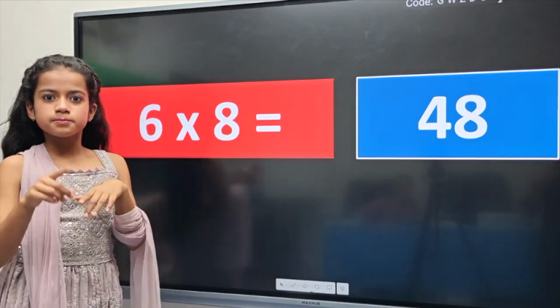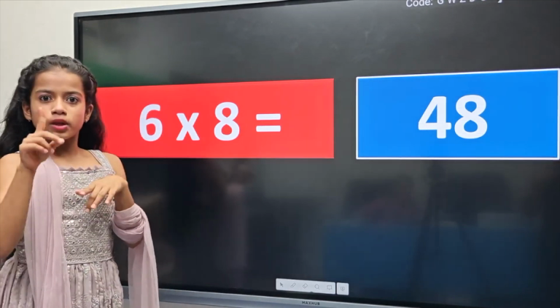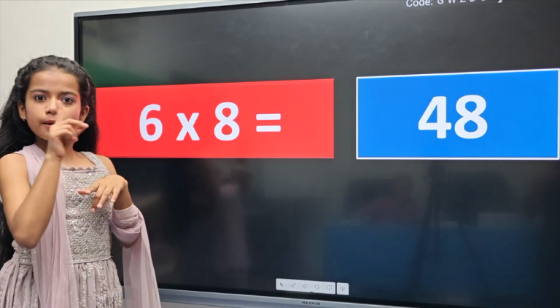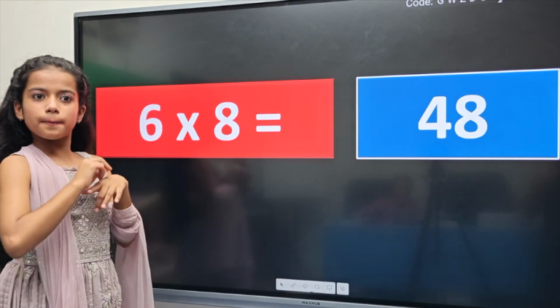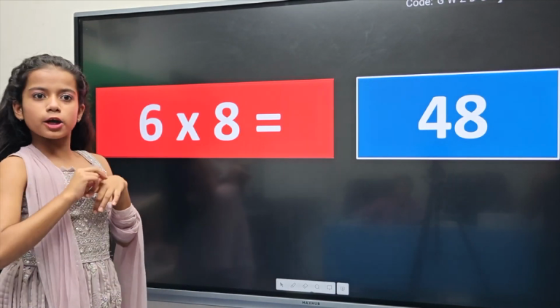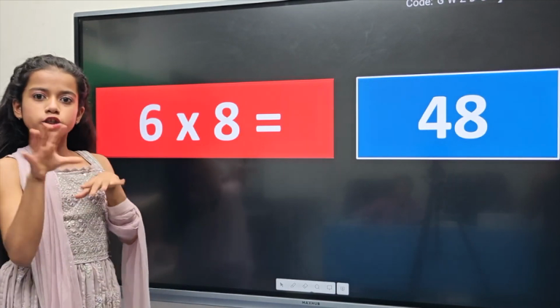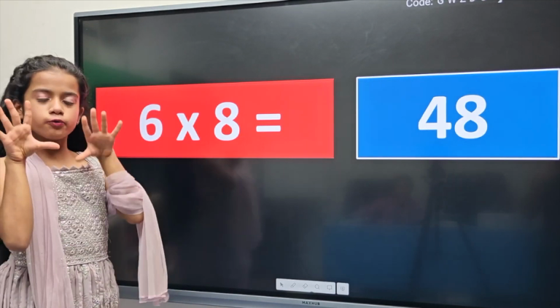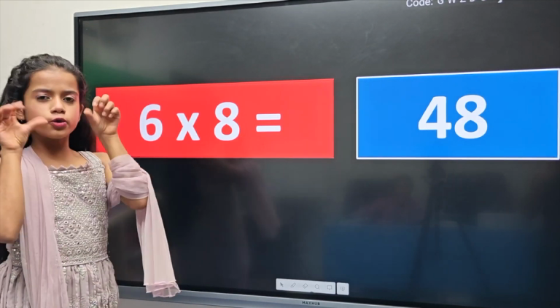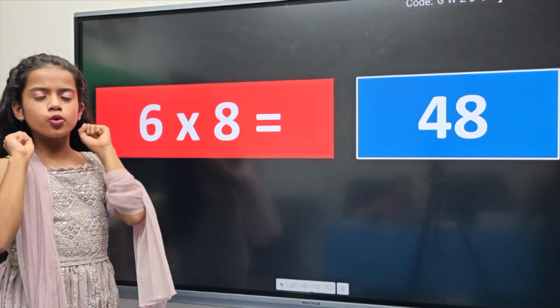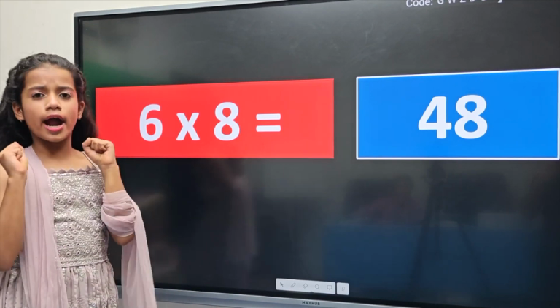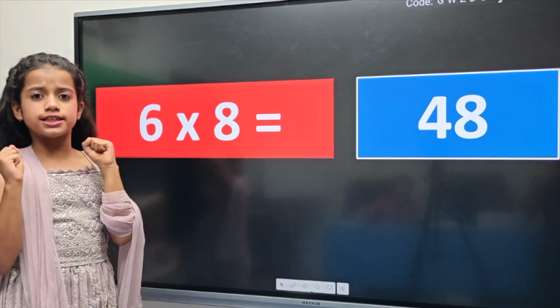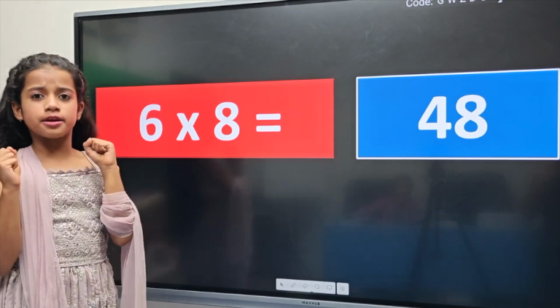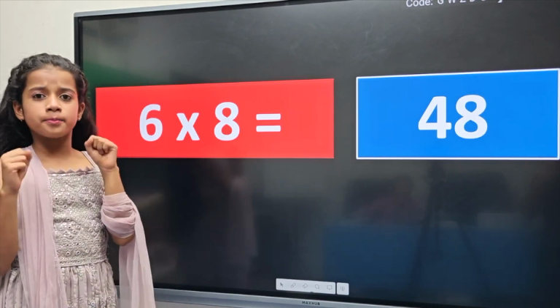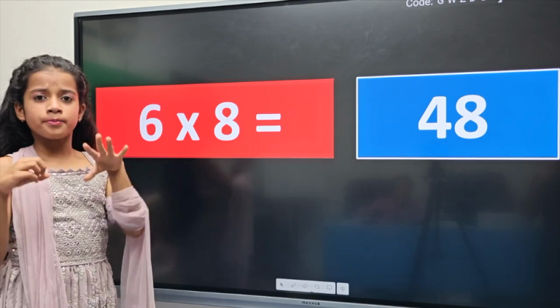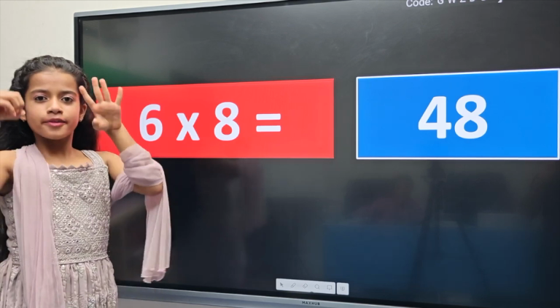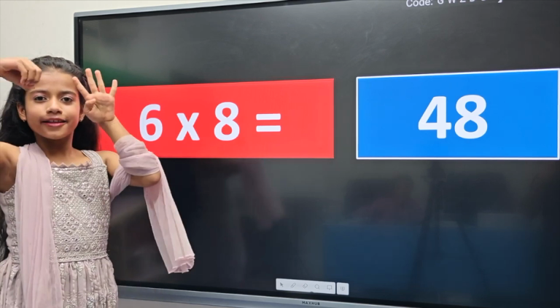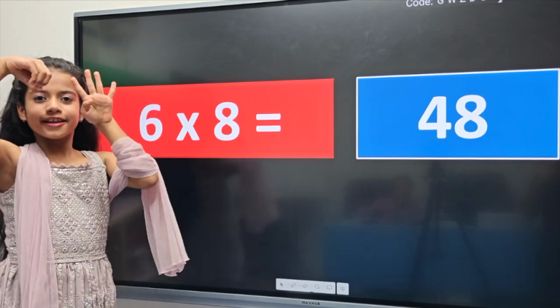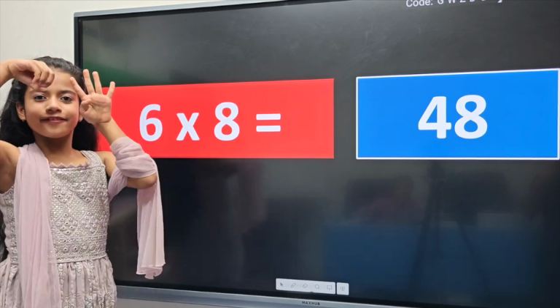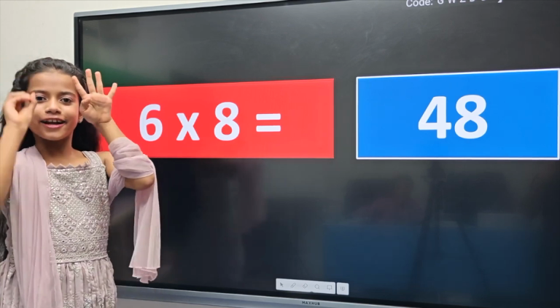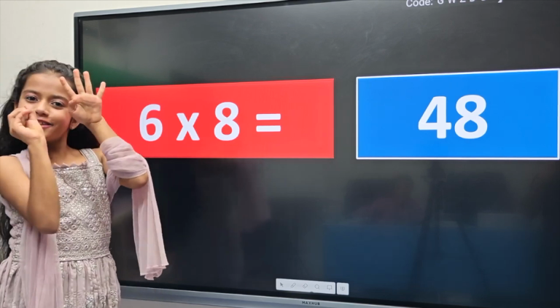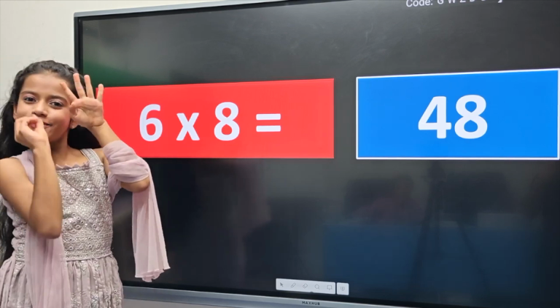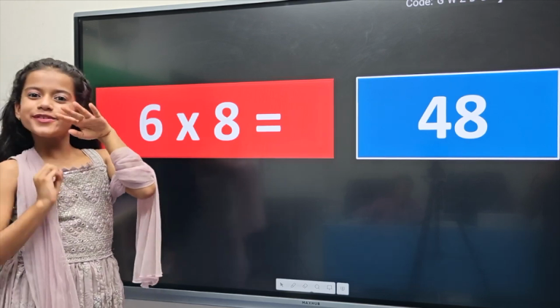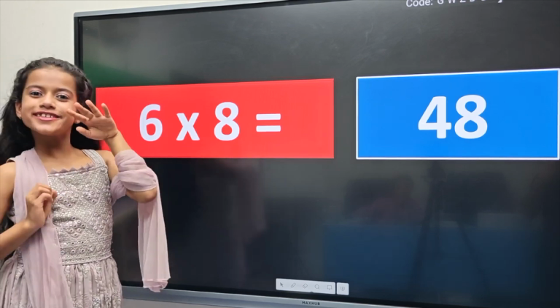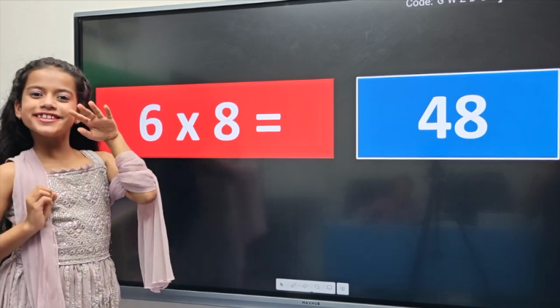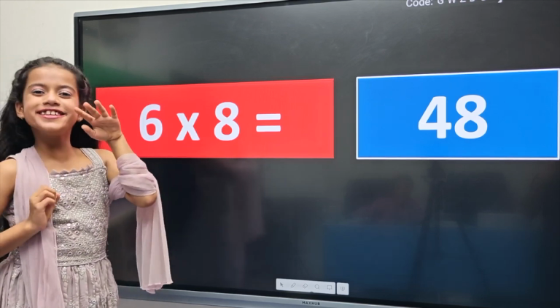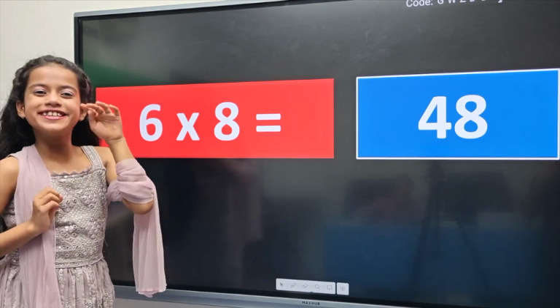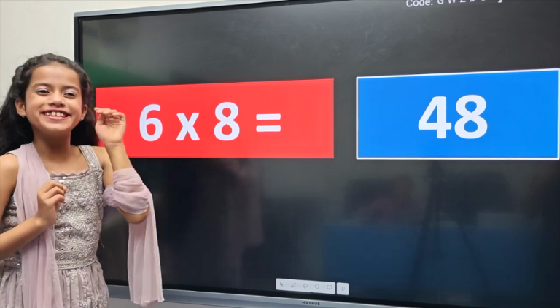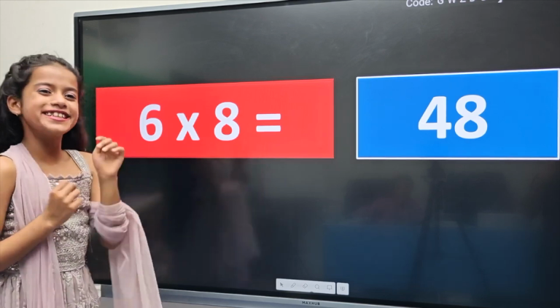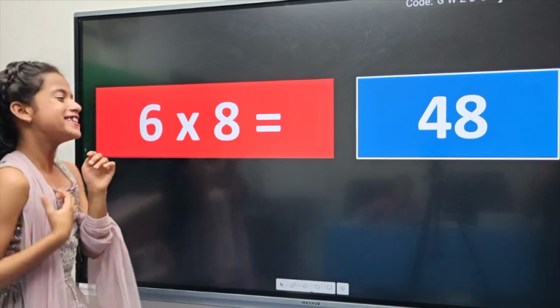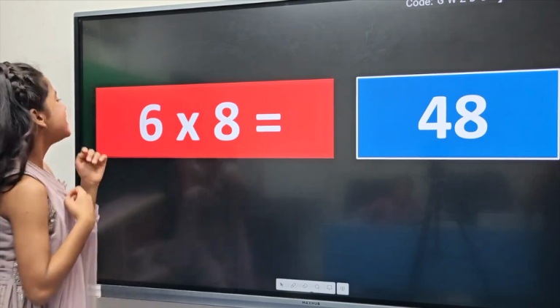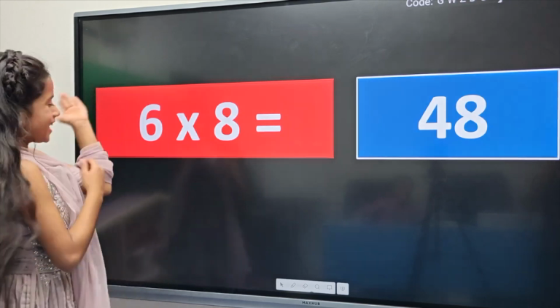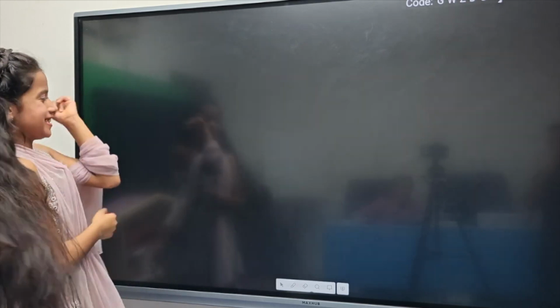Hamaare paas shift two hands hai — 1, 2. Next.